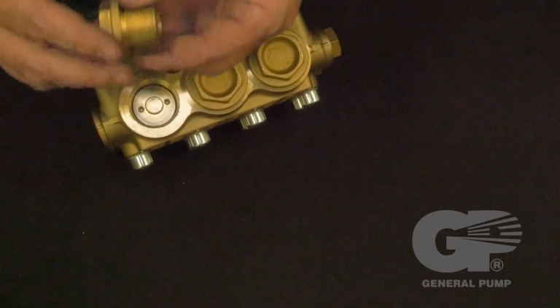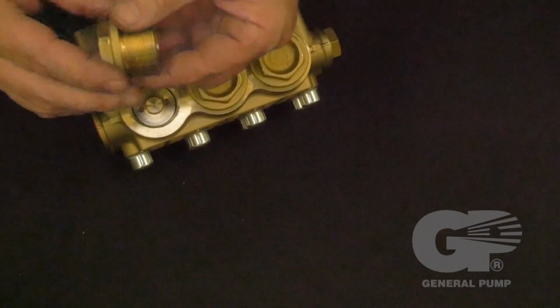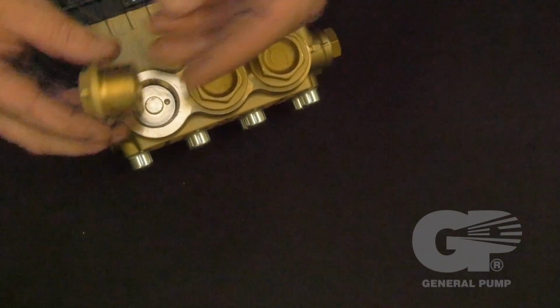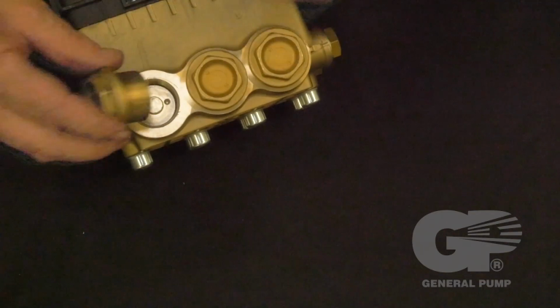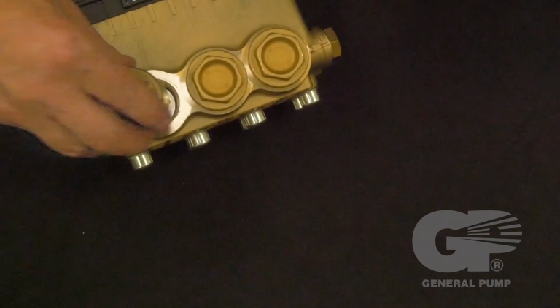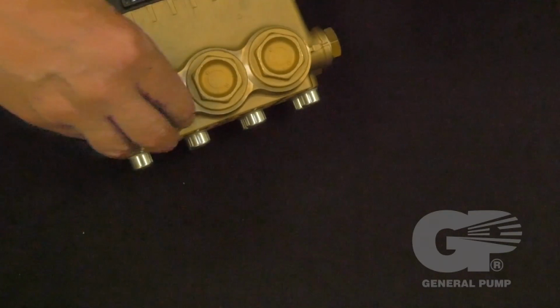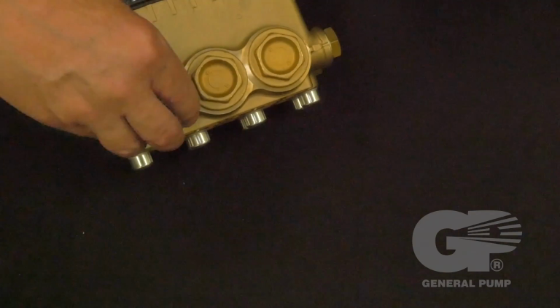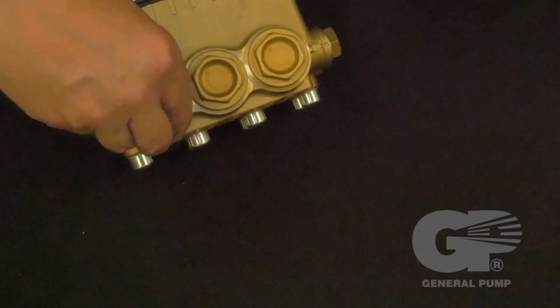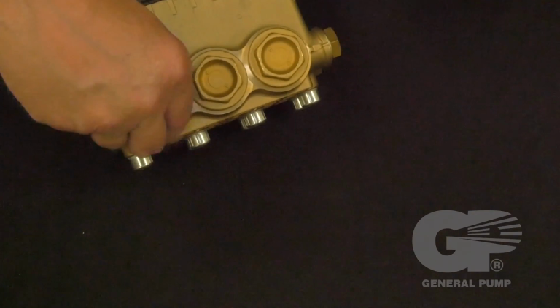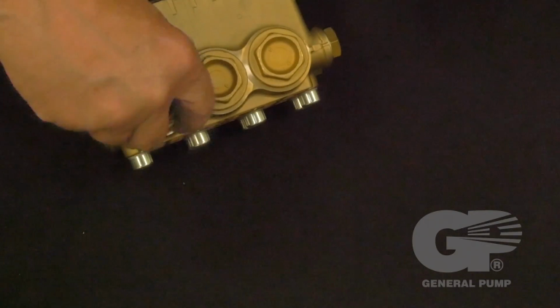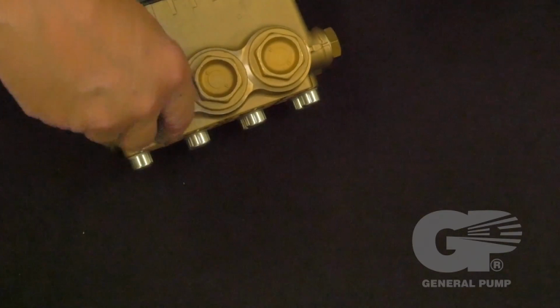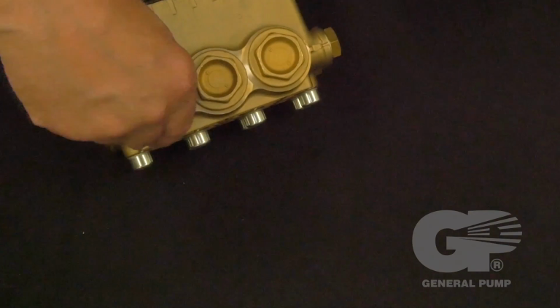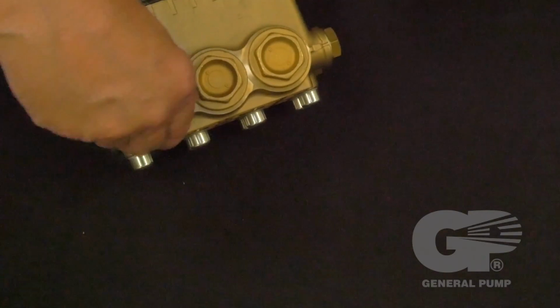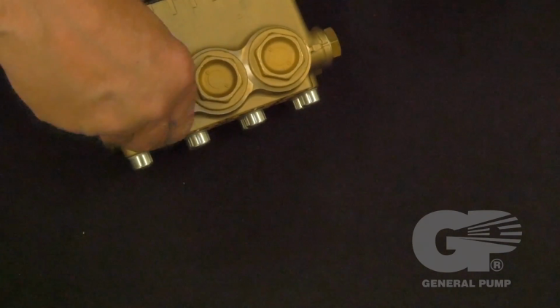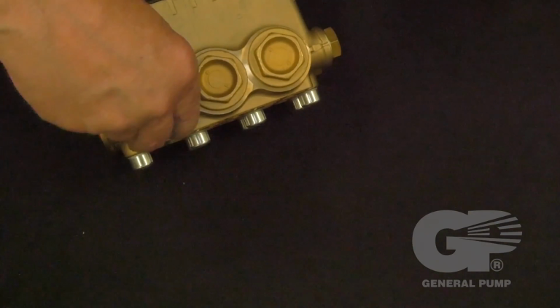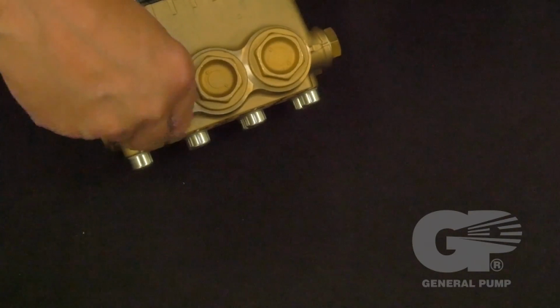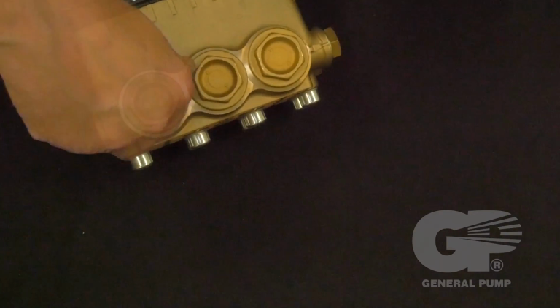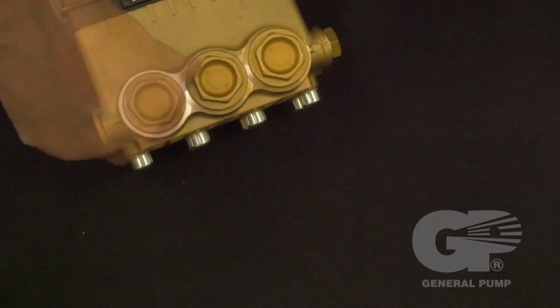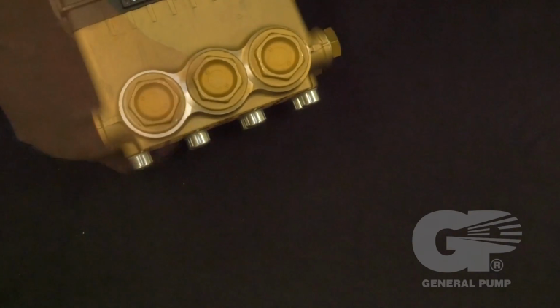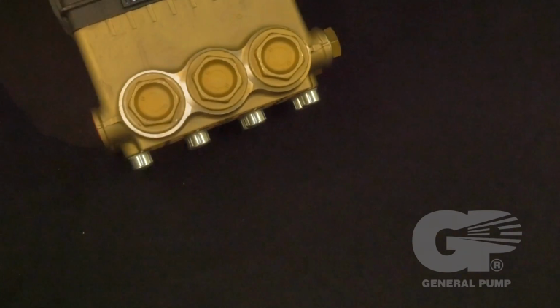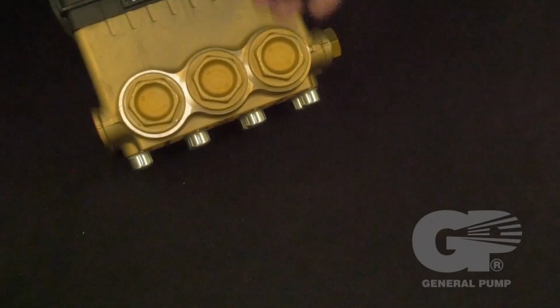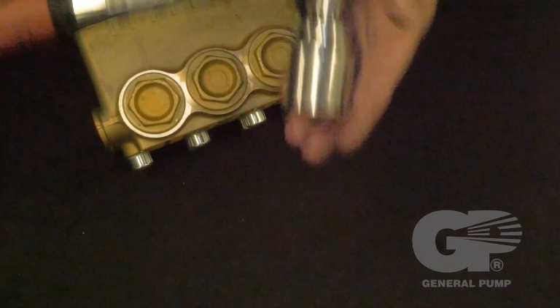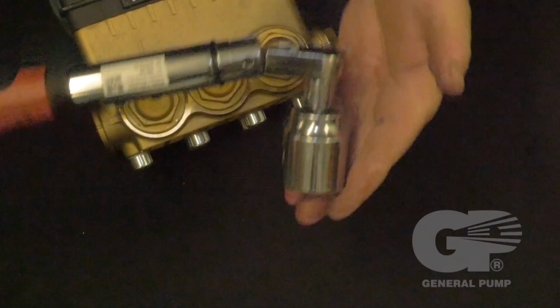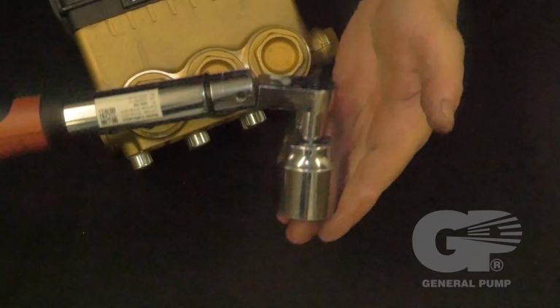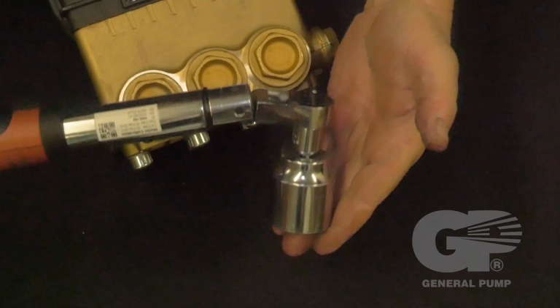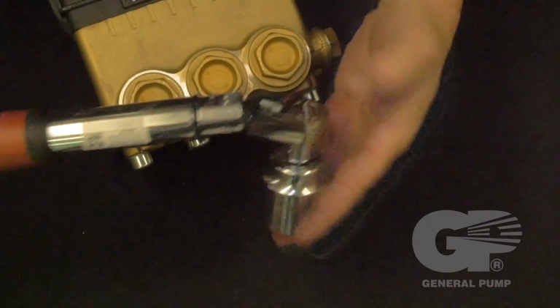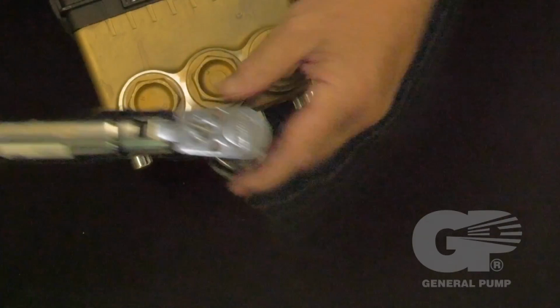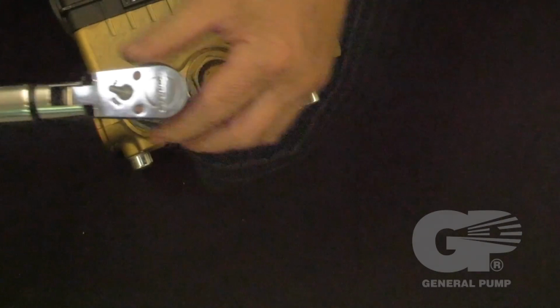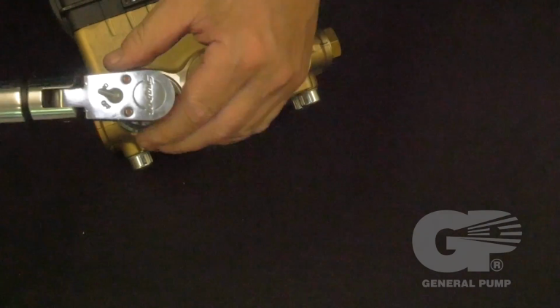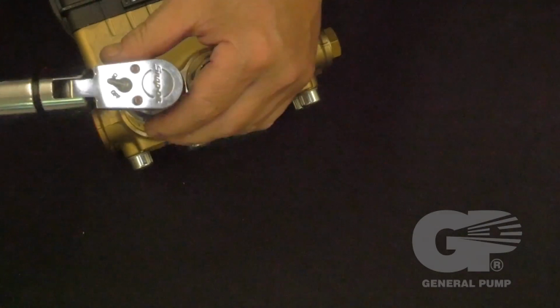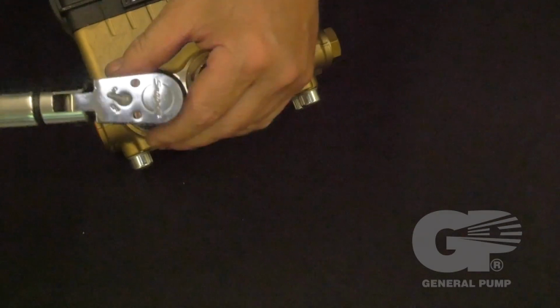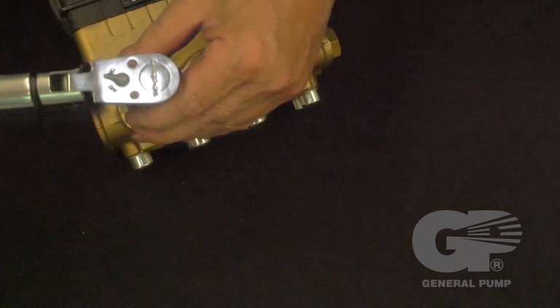Replace the valve cap and tighten with the torque wrench to the specified torque specifications.